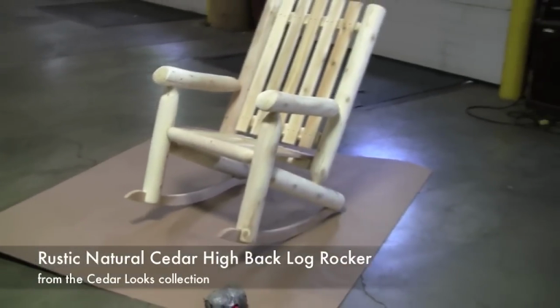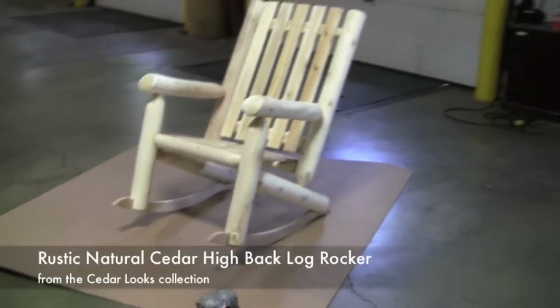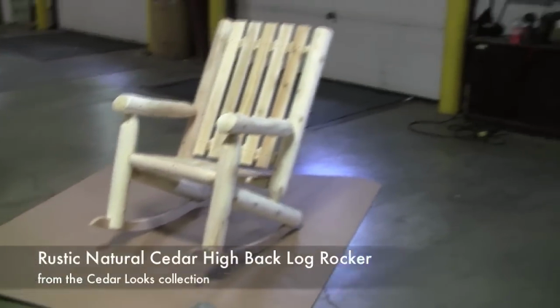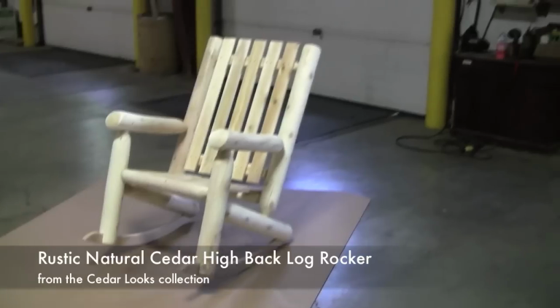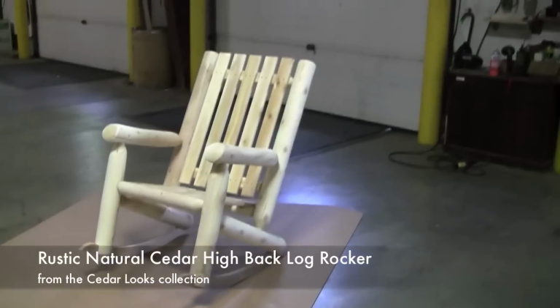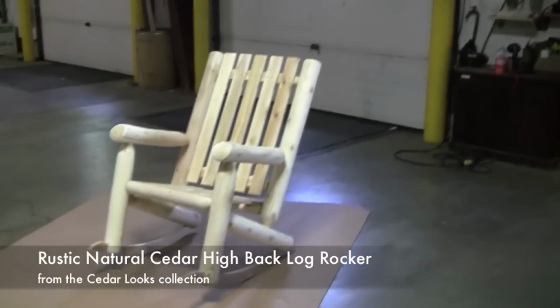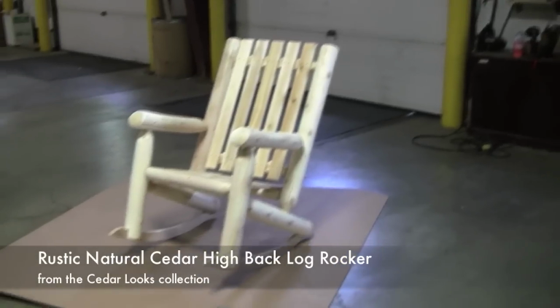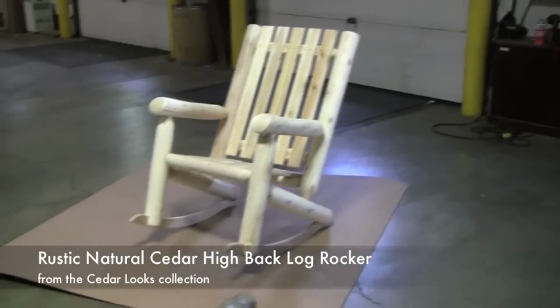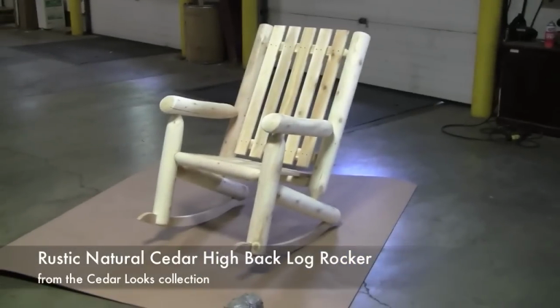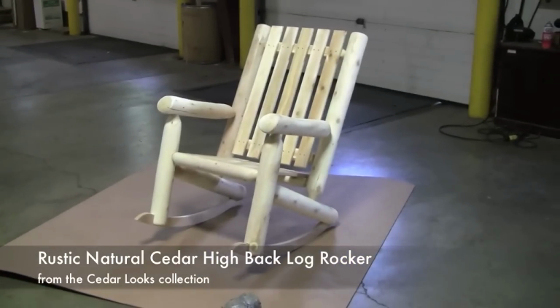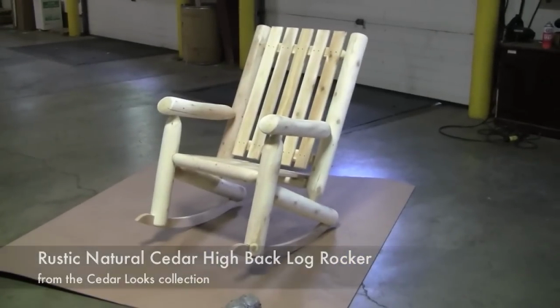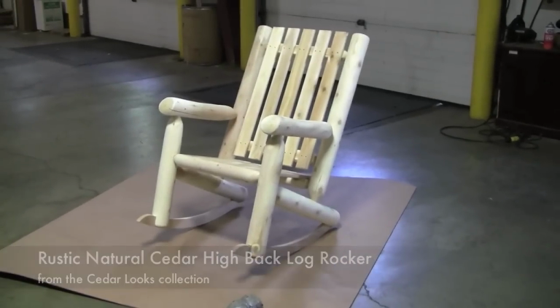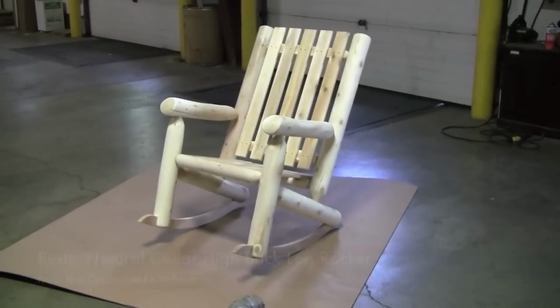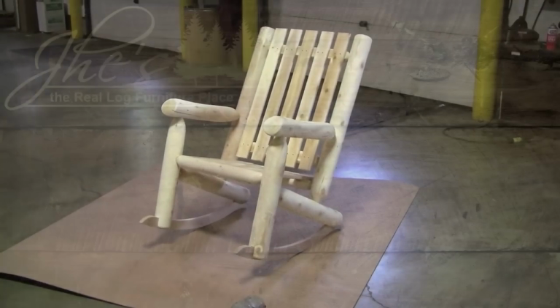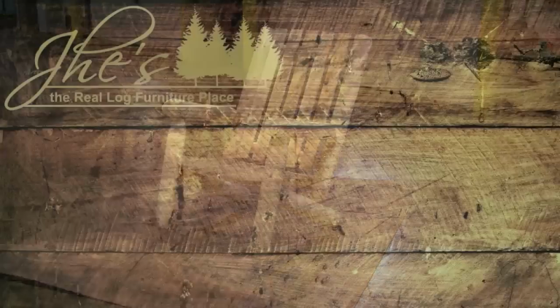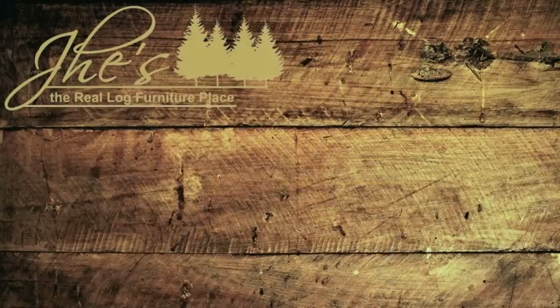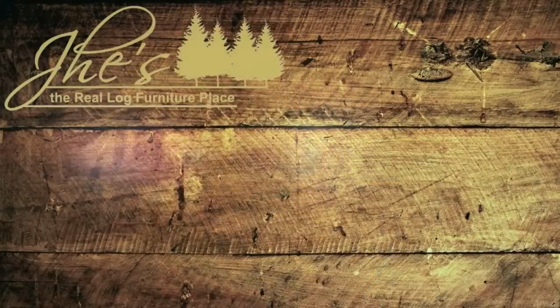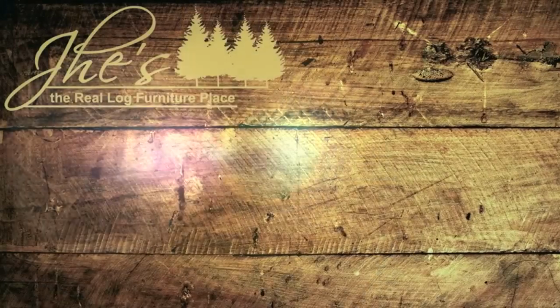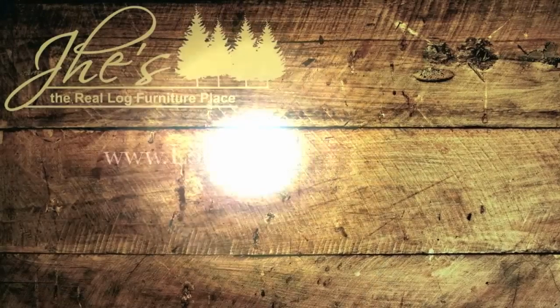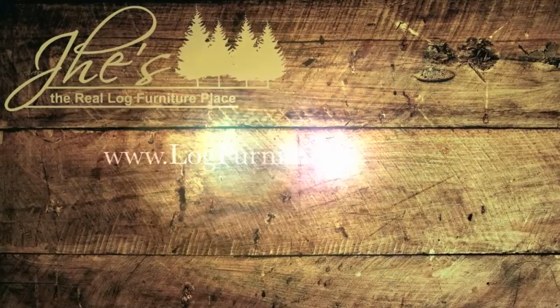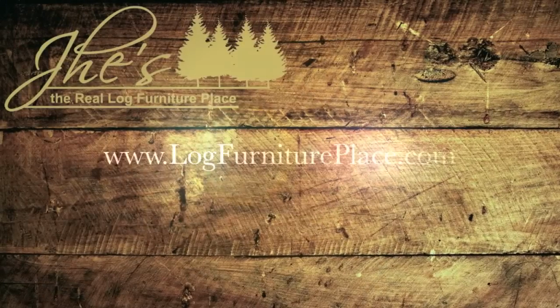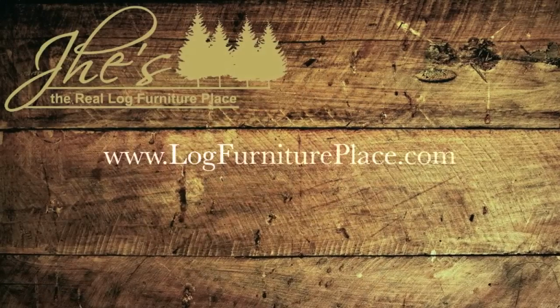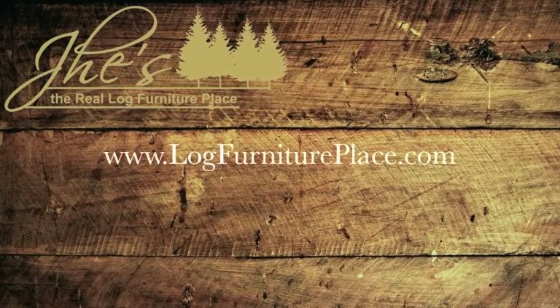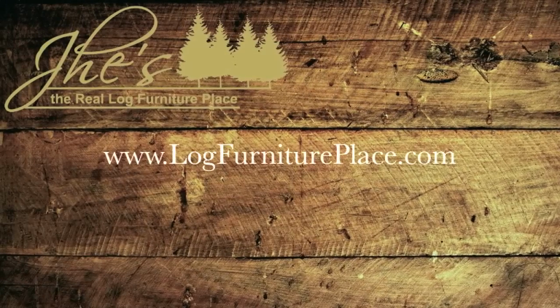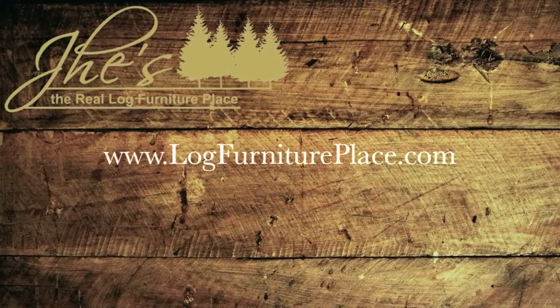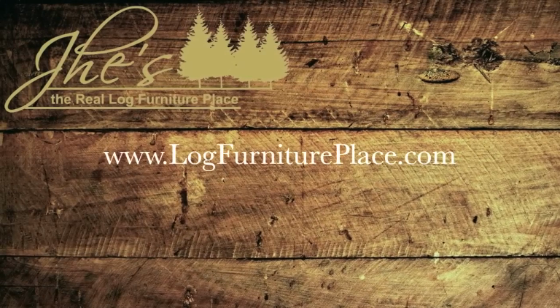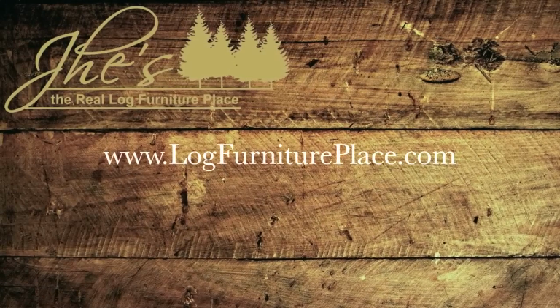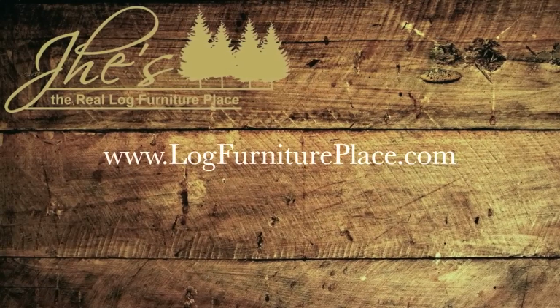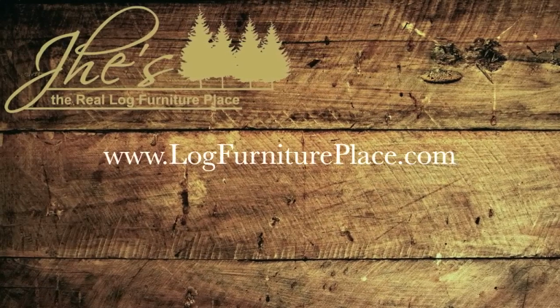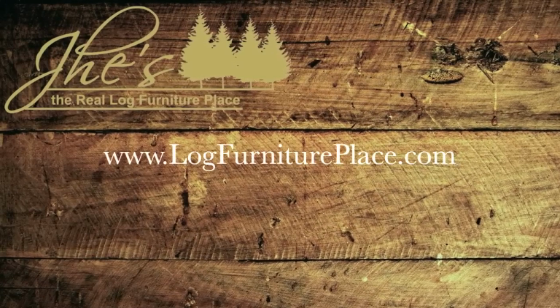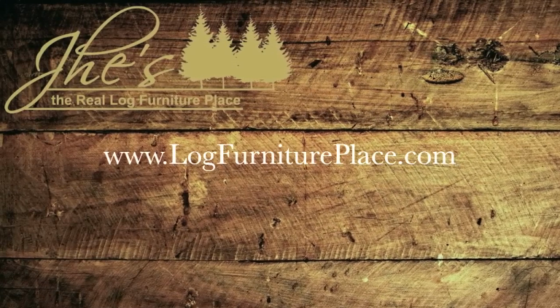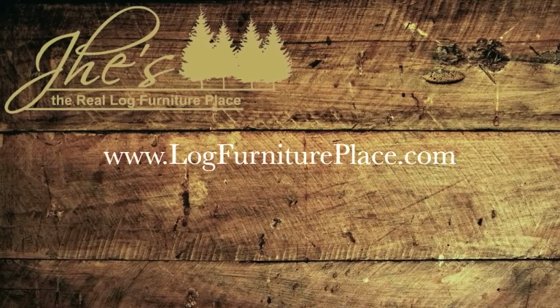Order your hi-back log rocker on our website — that's logfurnitureplace.com.